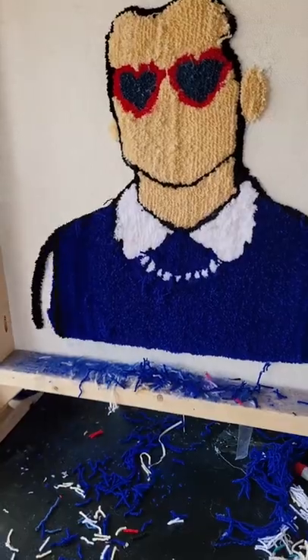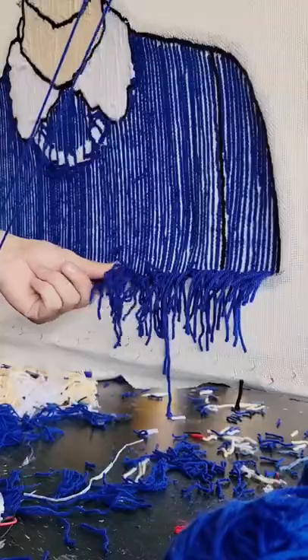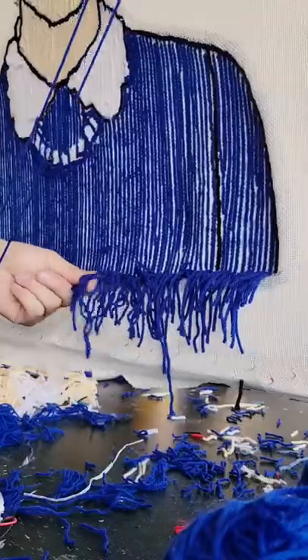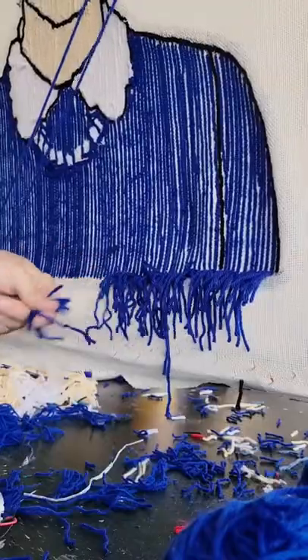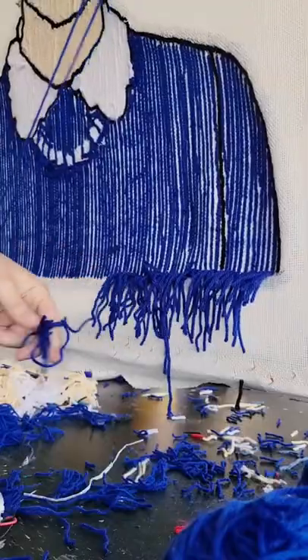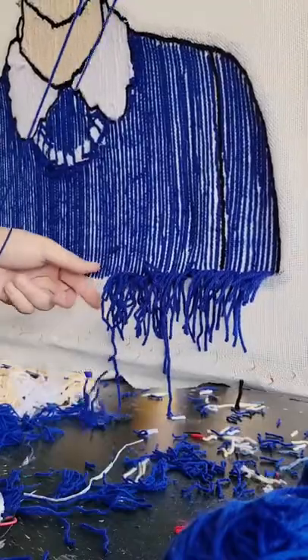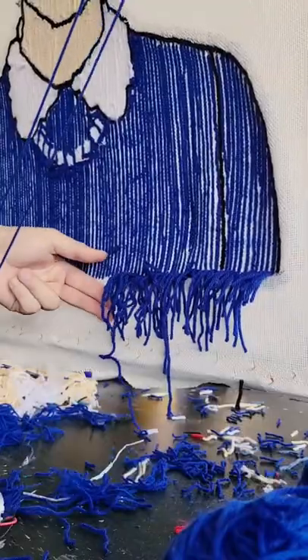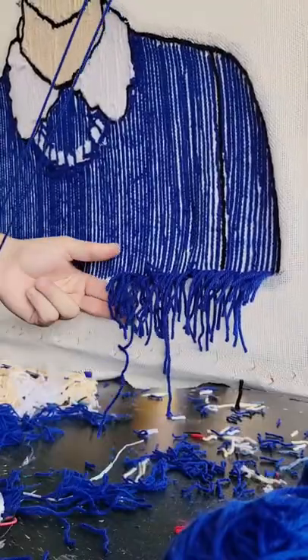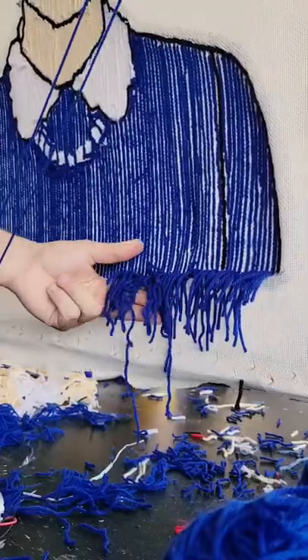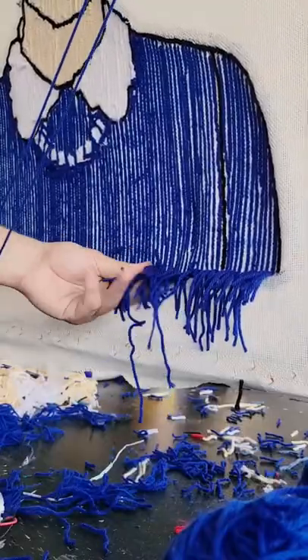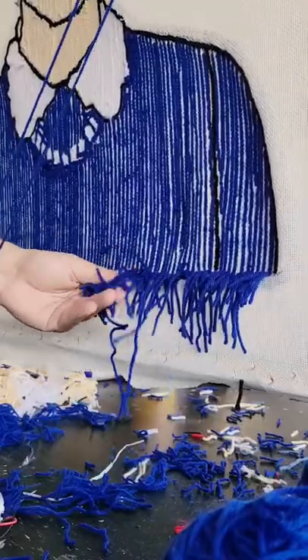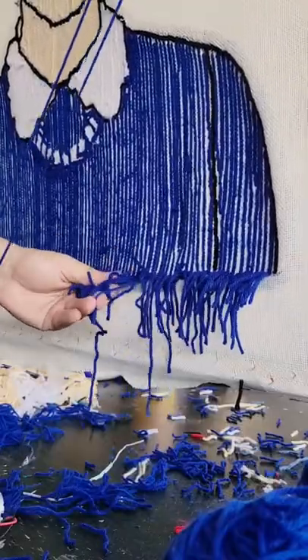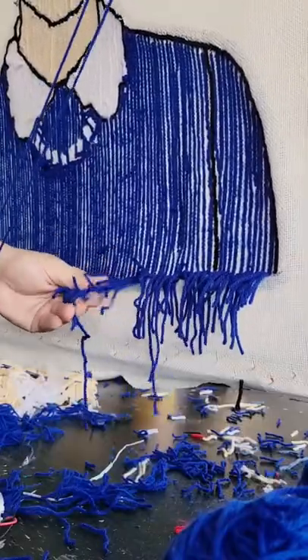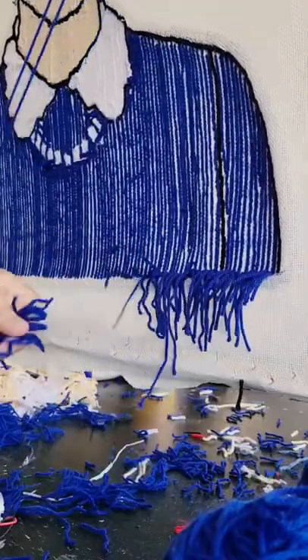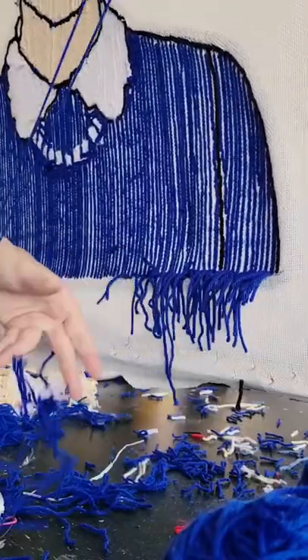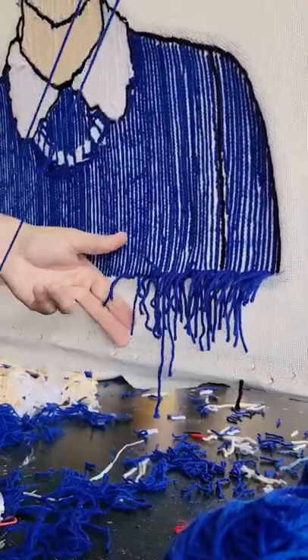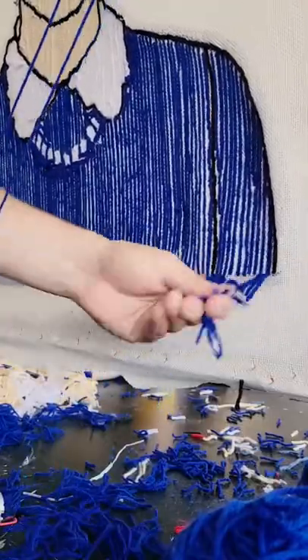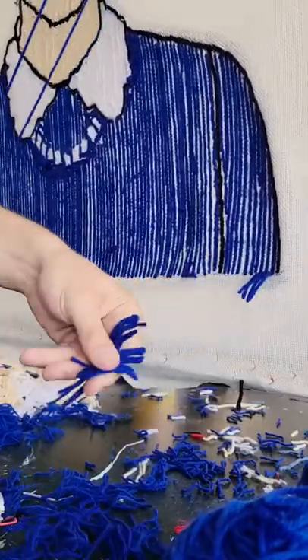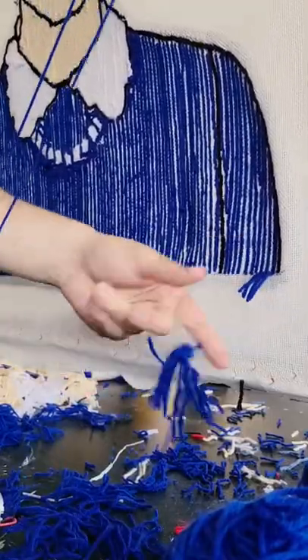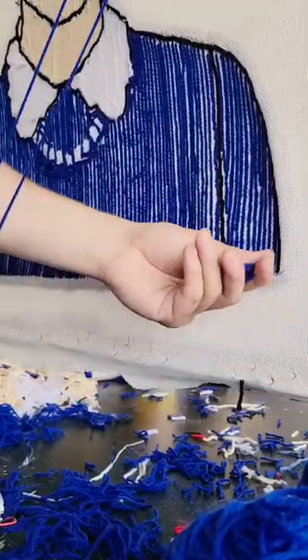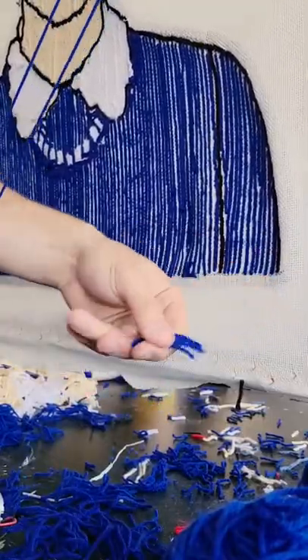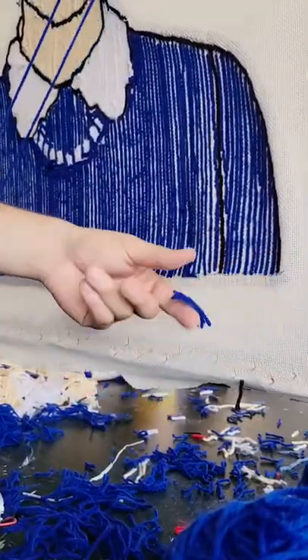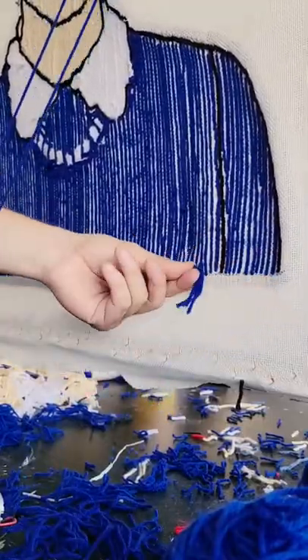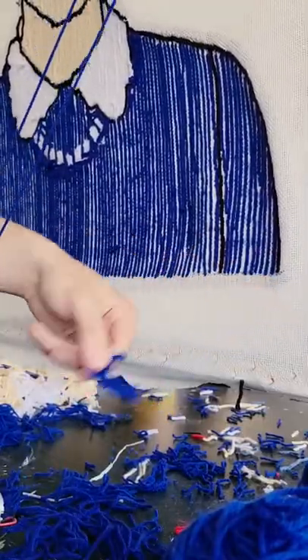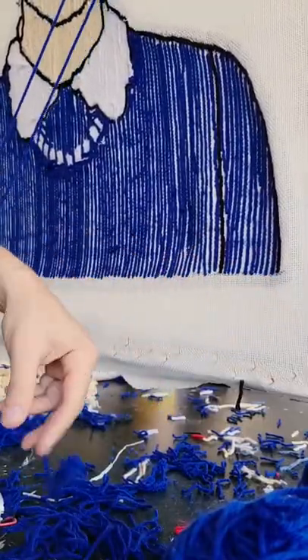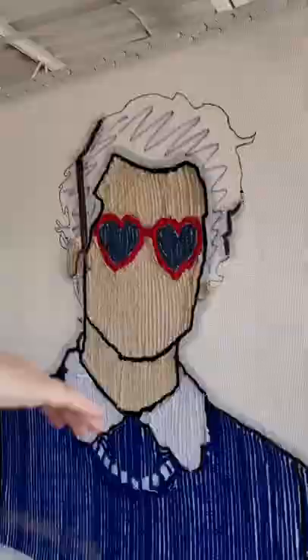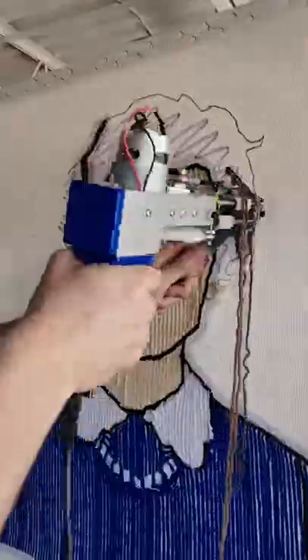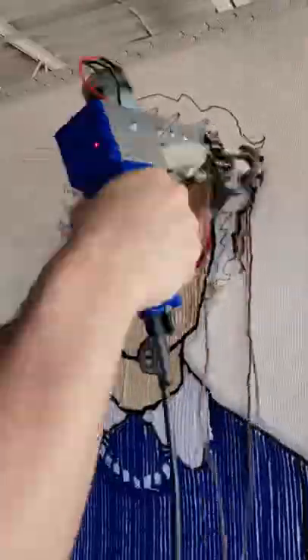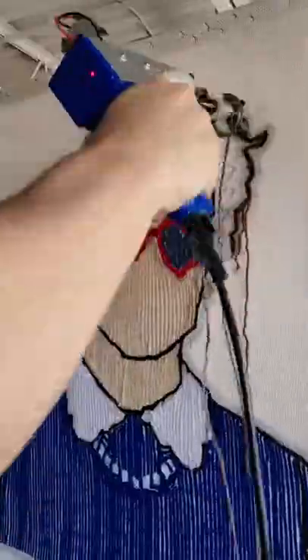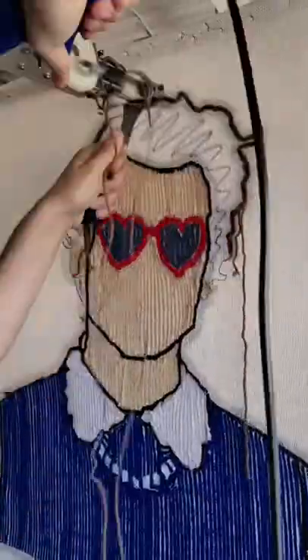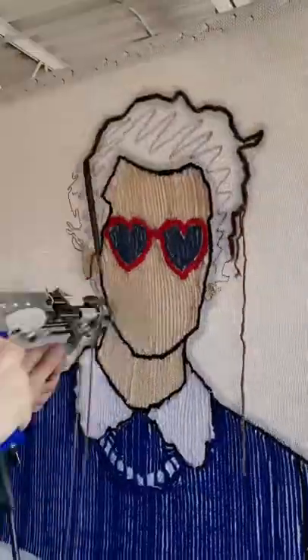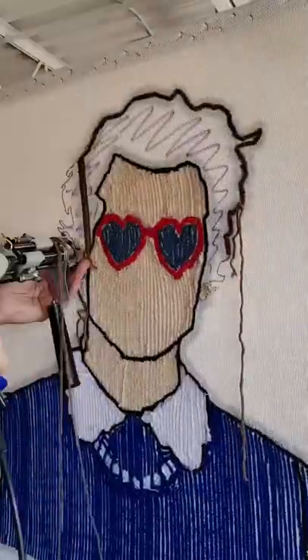Once that was done, I cleaned up any loose yarn from the back and started on his brown hair.